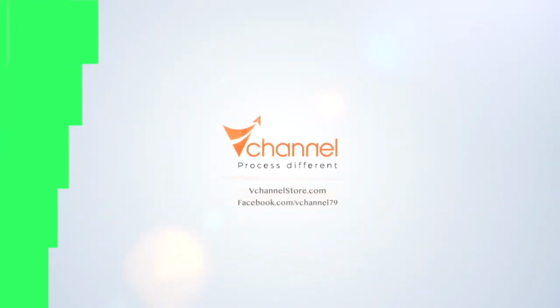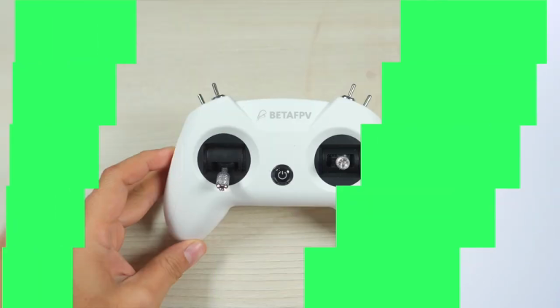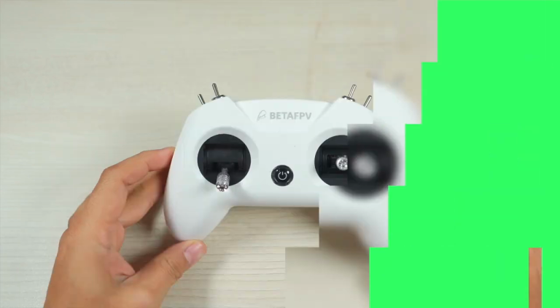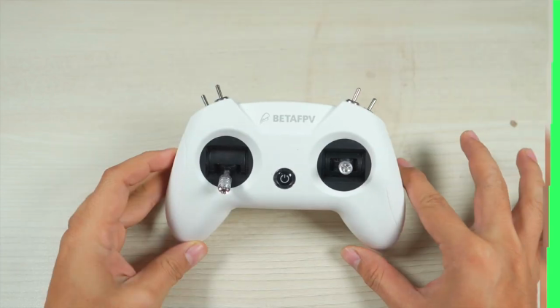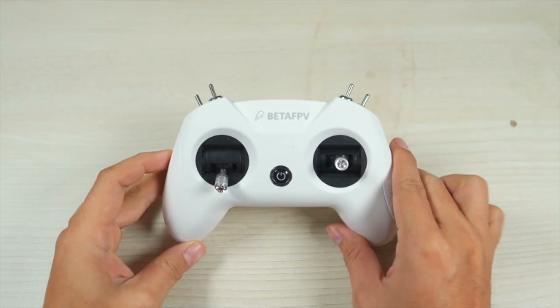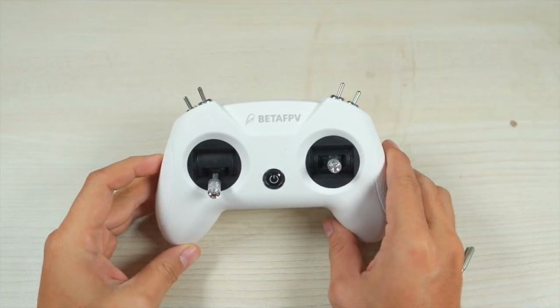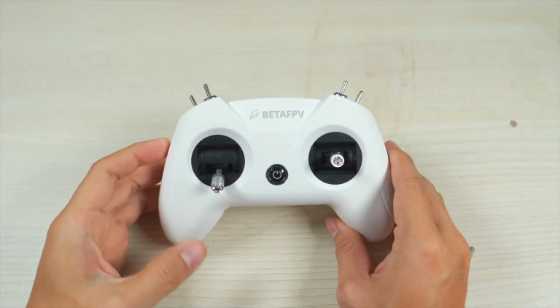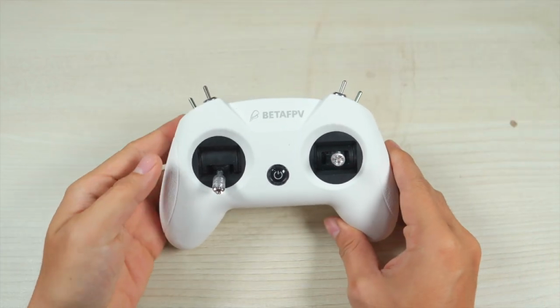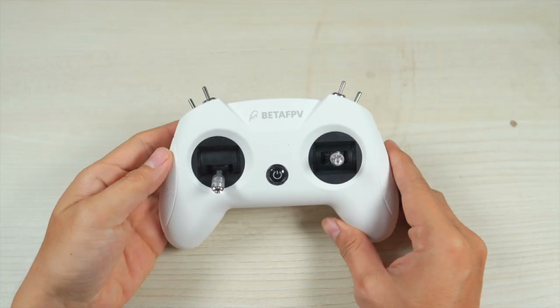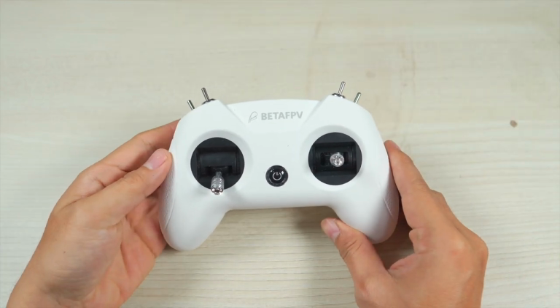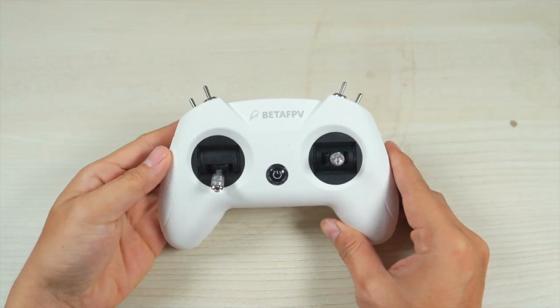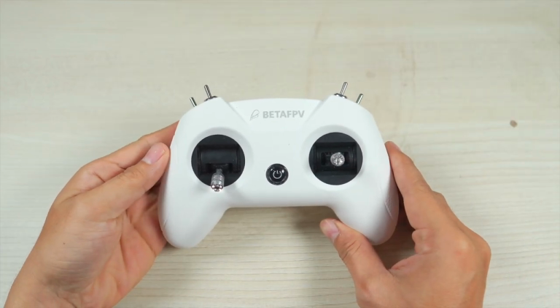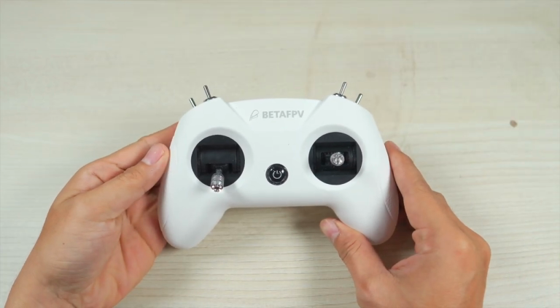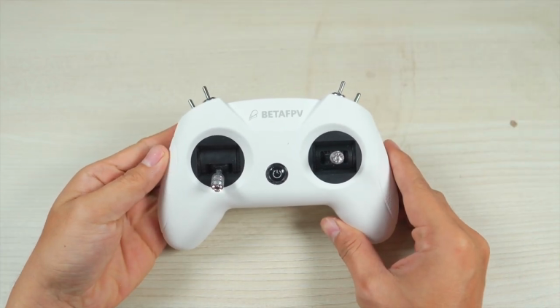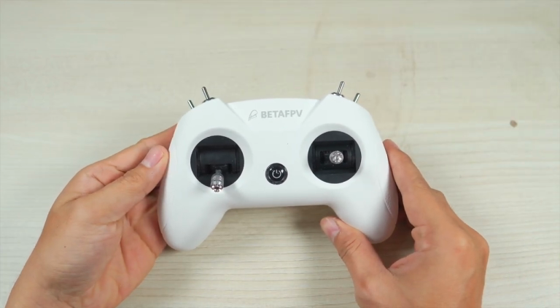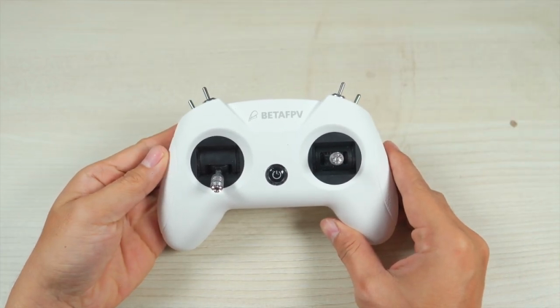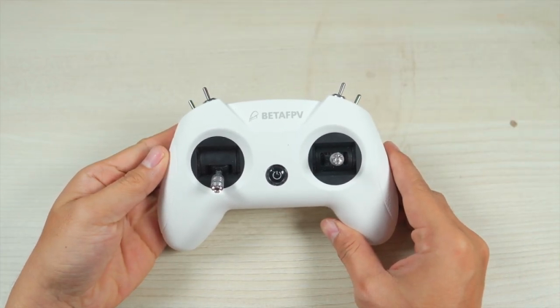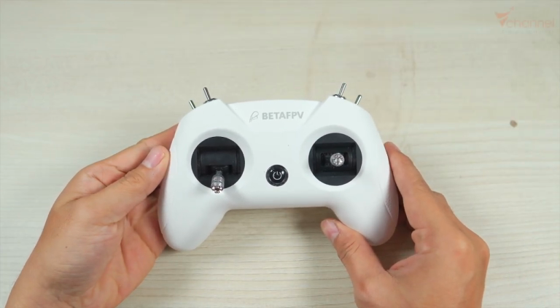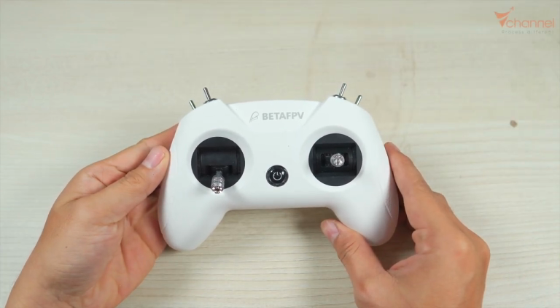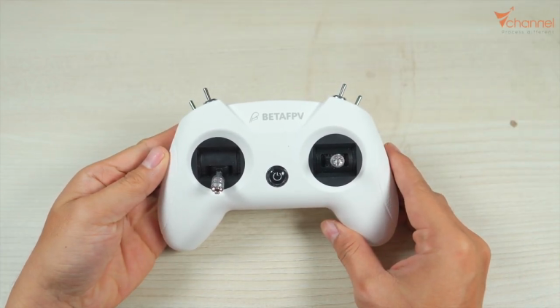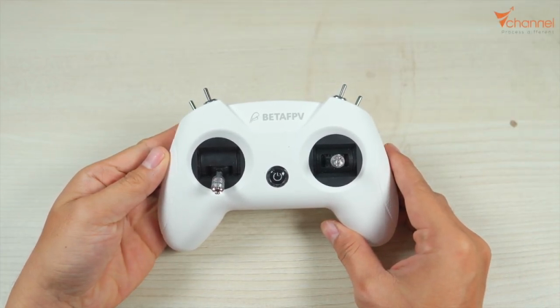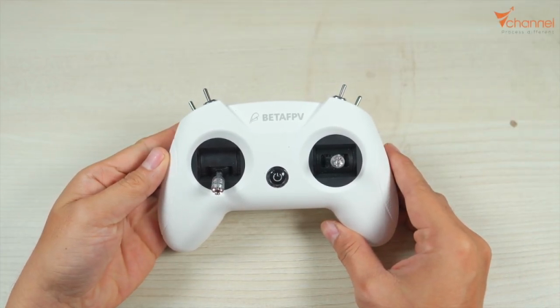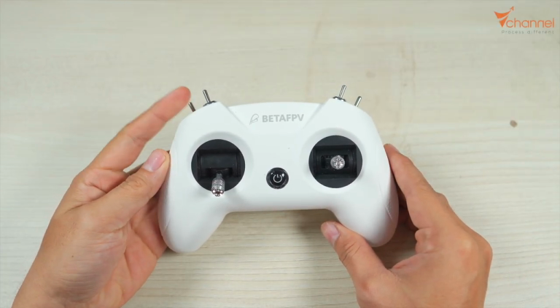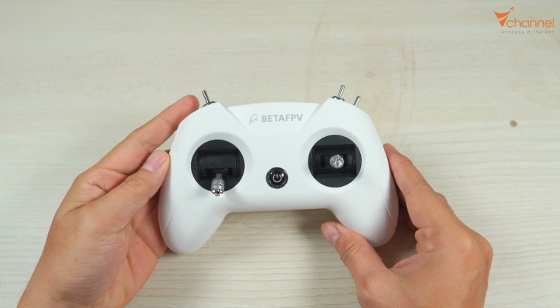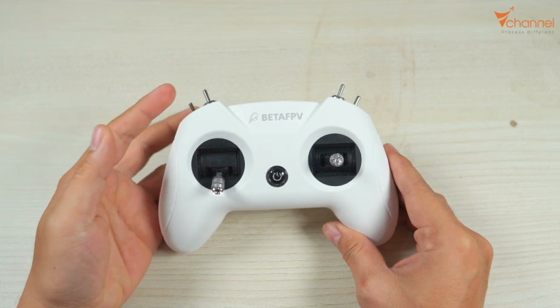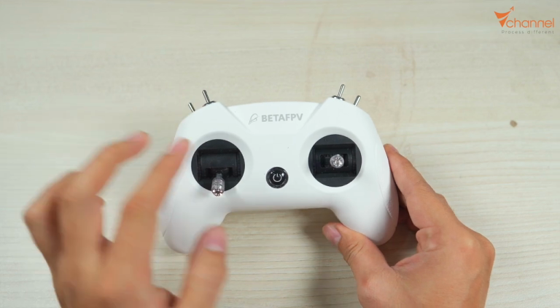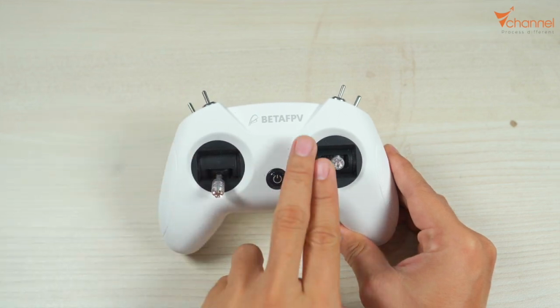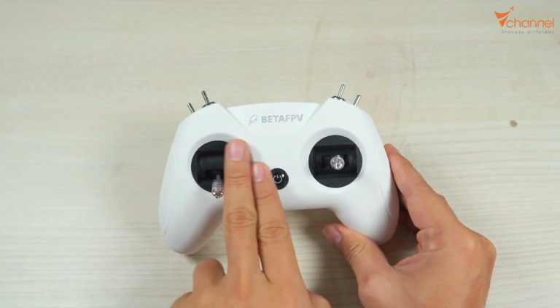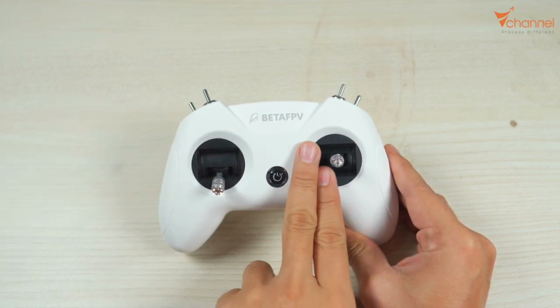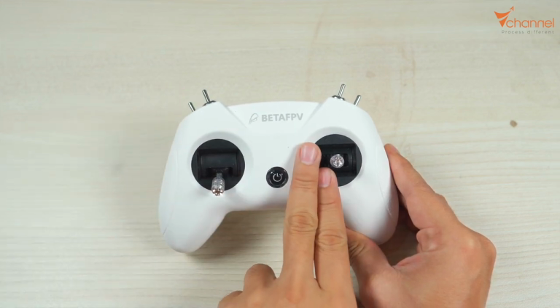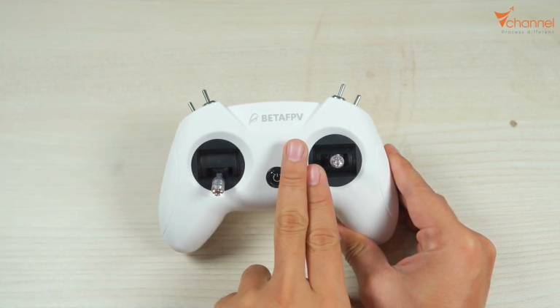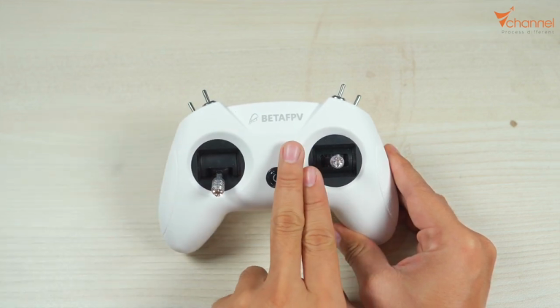Hi YouTube, welcome back to V channel. Today I'd like to show you how to calibrate the Light Radio 2 SE and Light Radio 3 of BetaFPV.